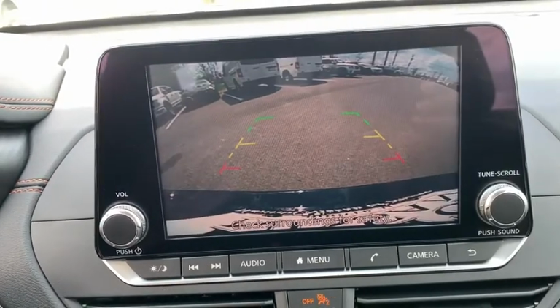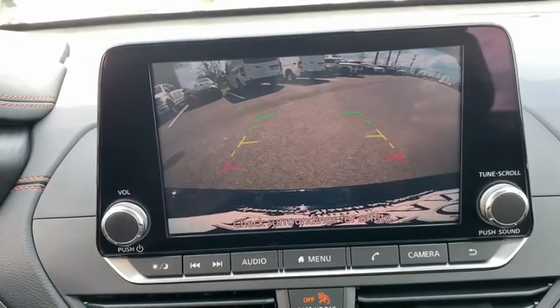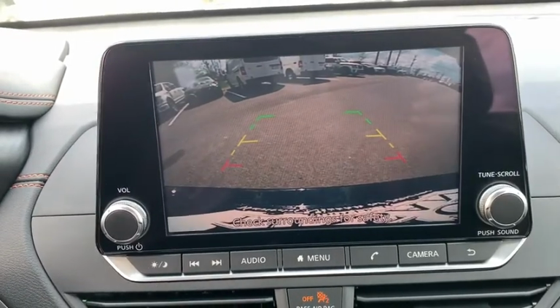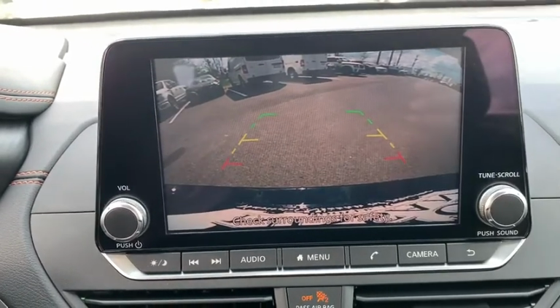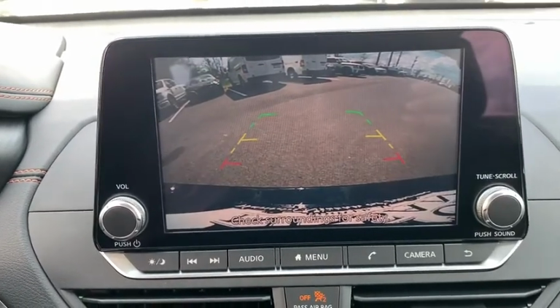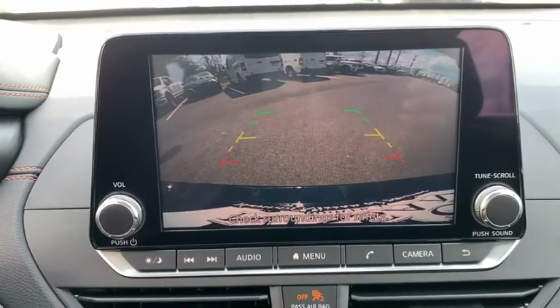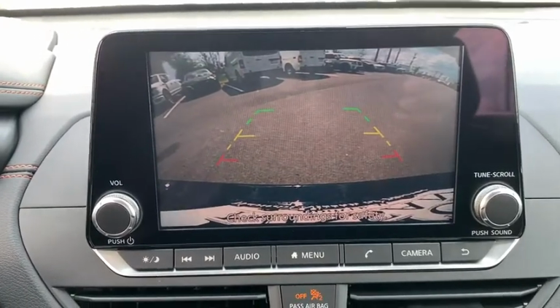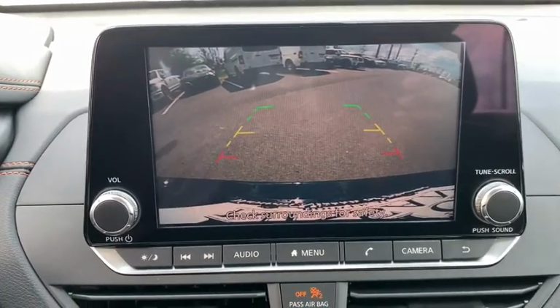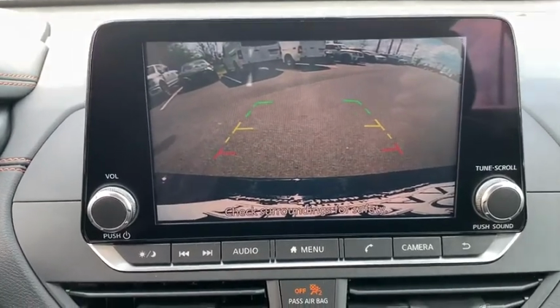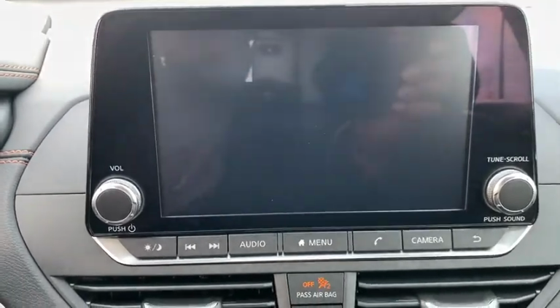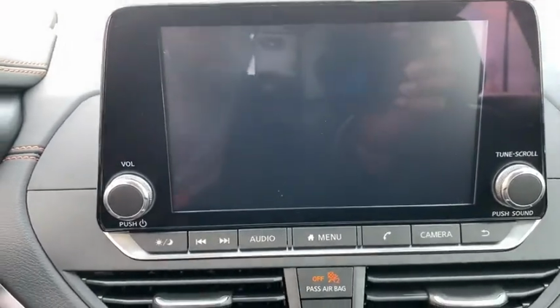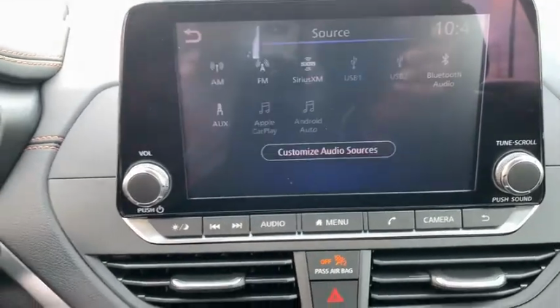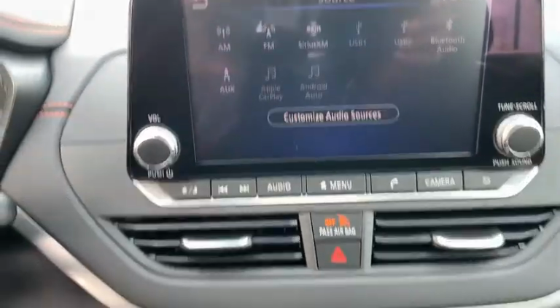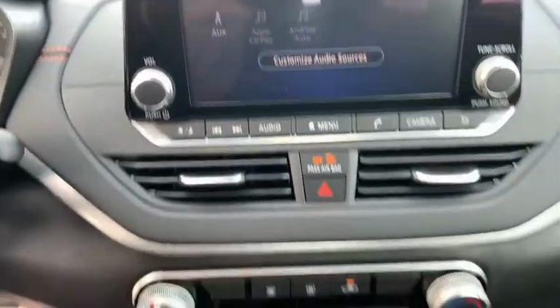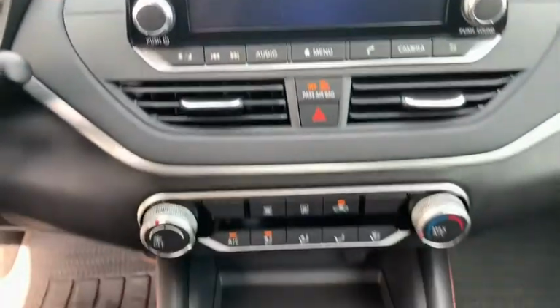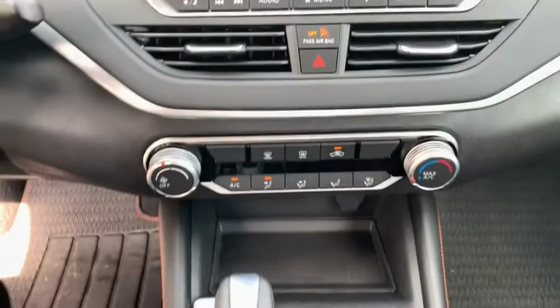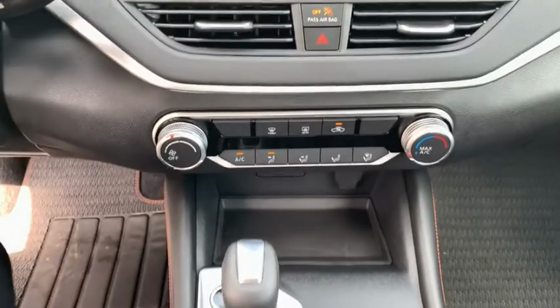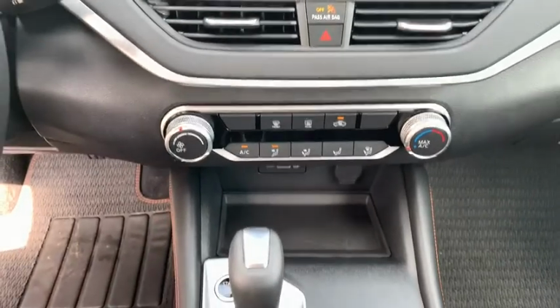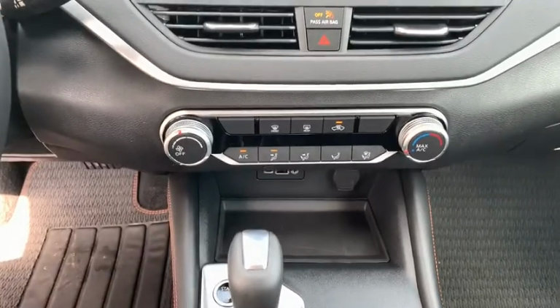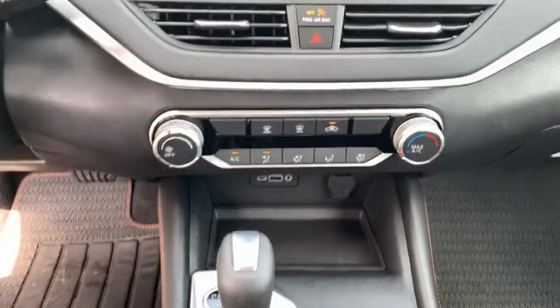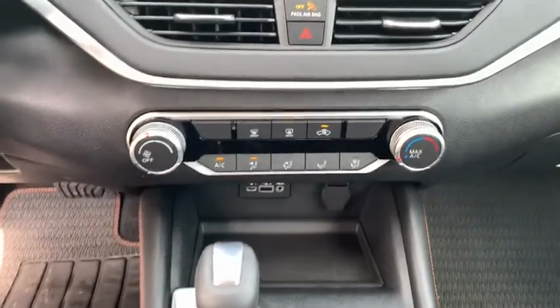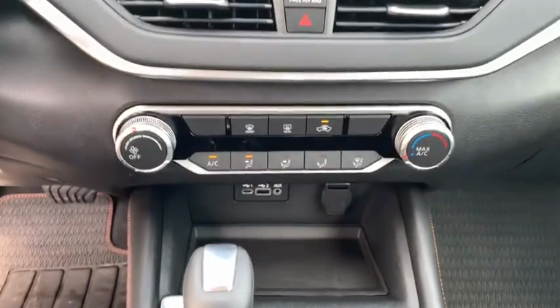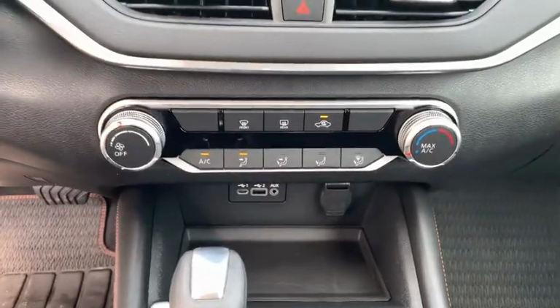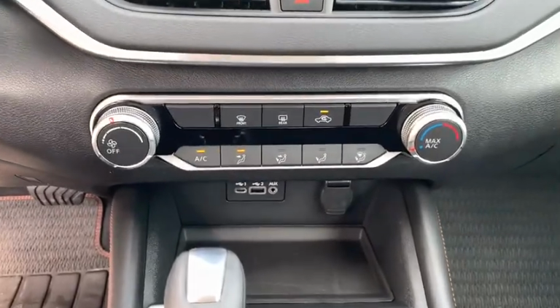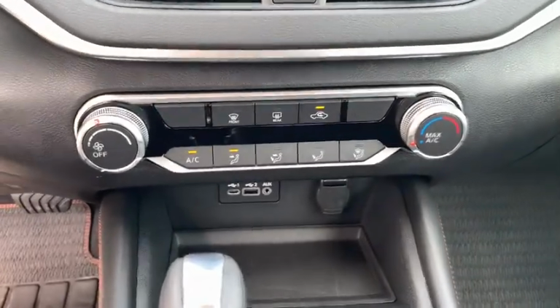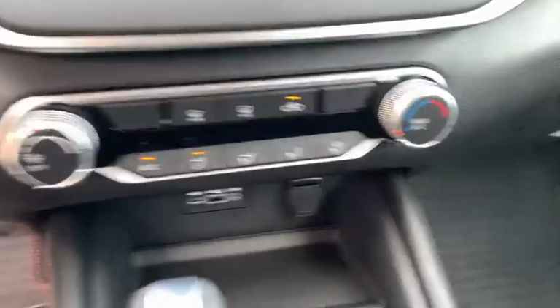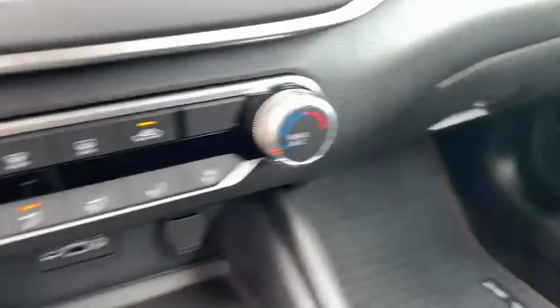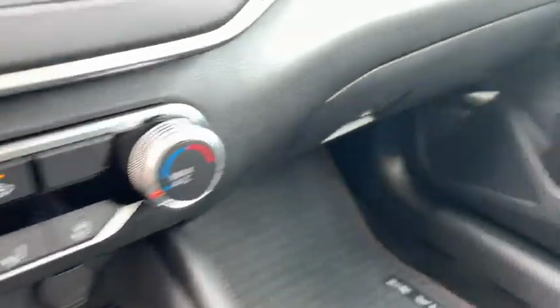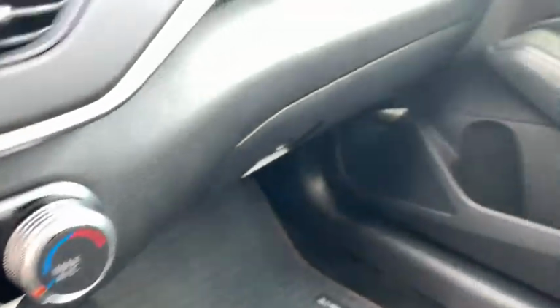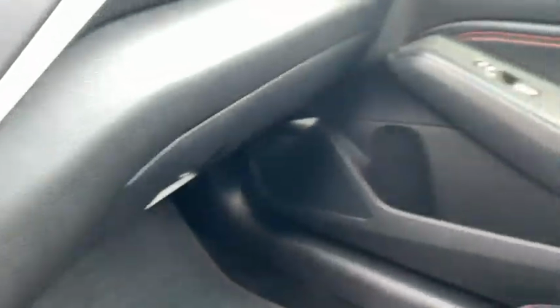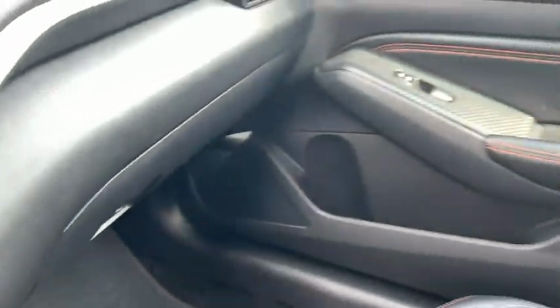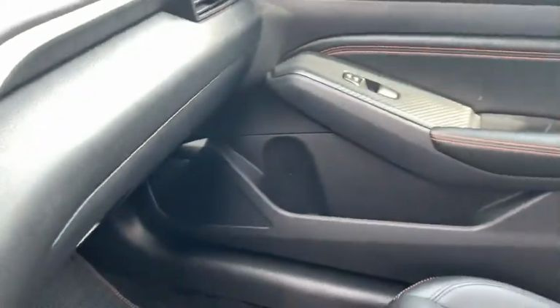Further options include brake assist, overhead console, panic alarm, remote keyless entry, driver vanity mirror, and power driver's seat.